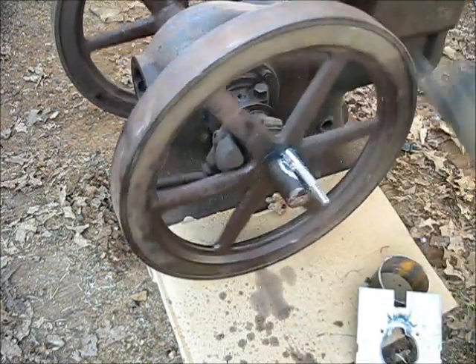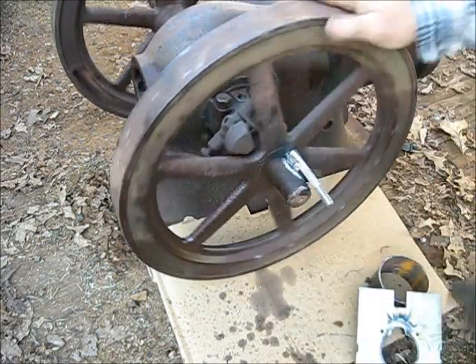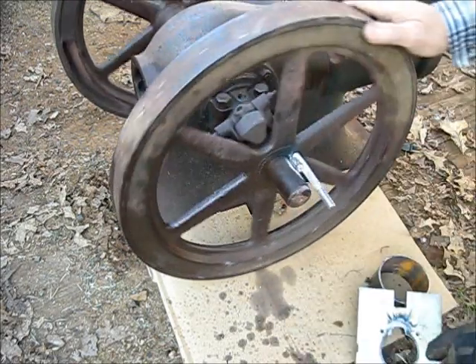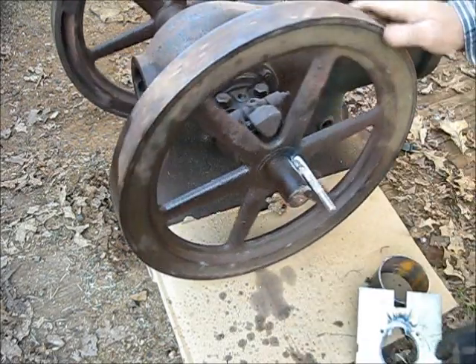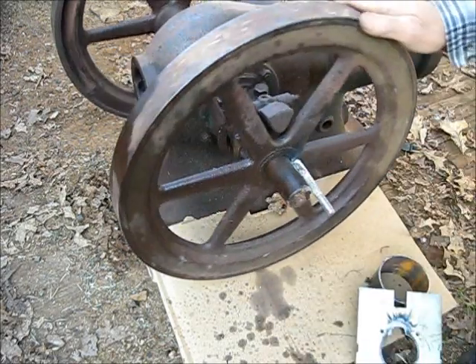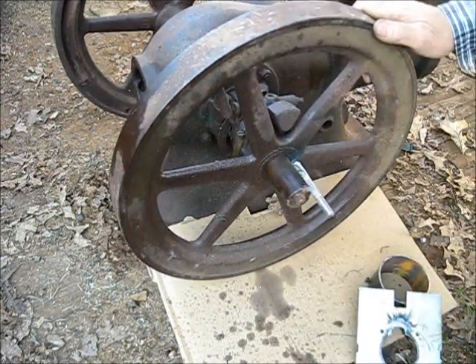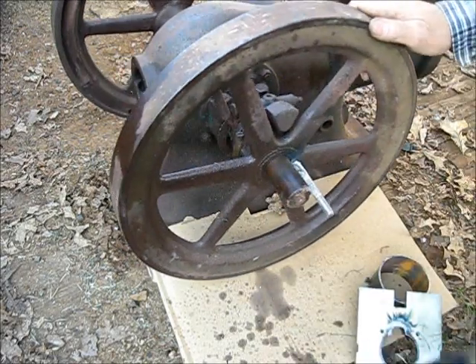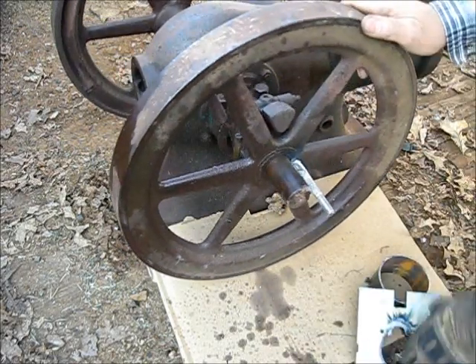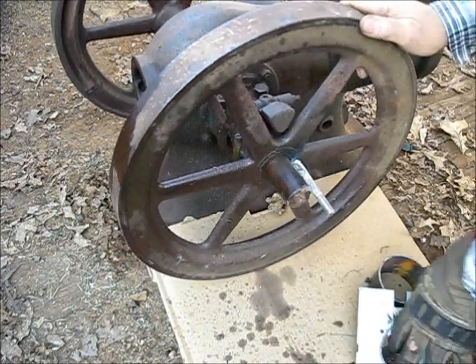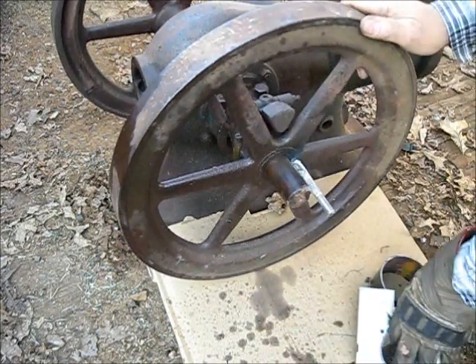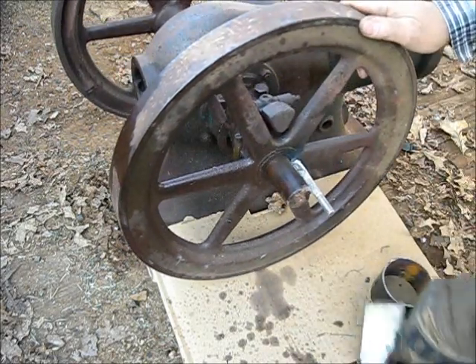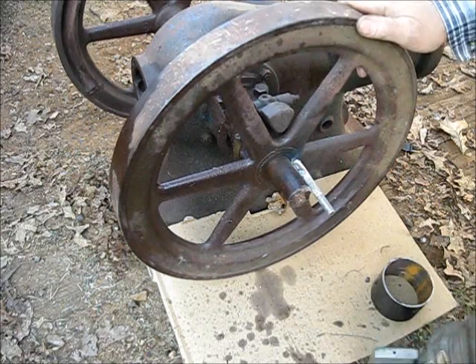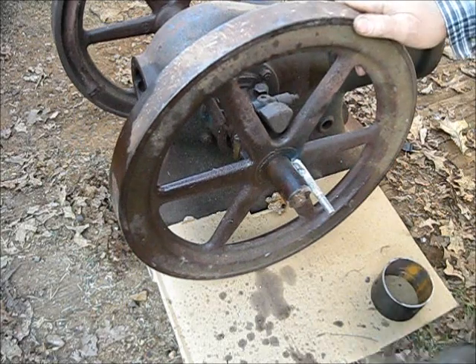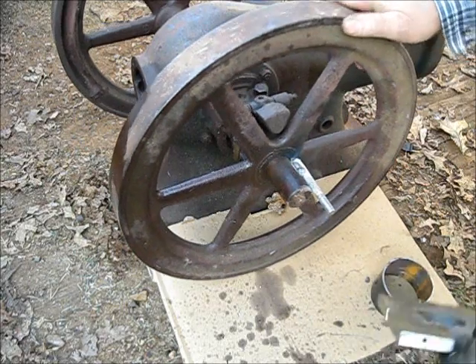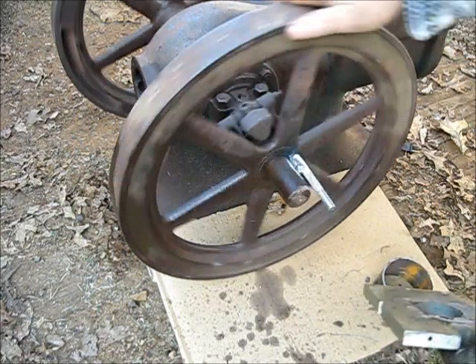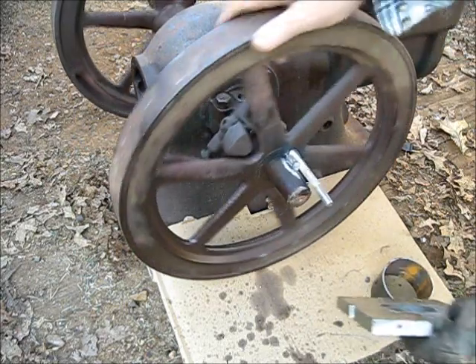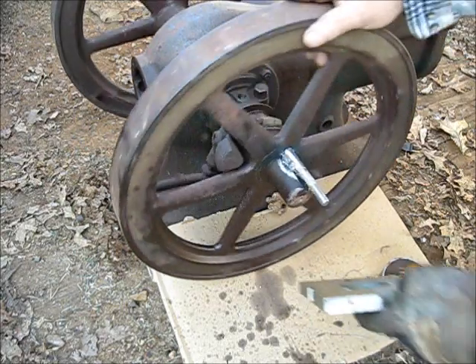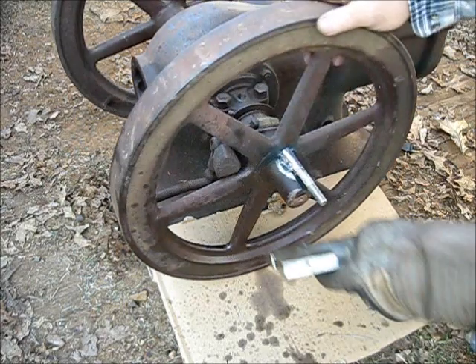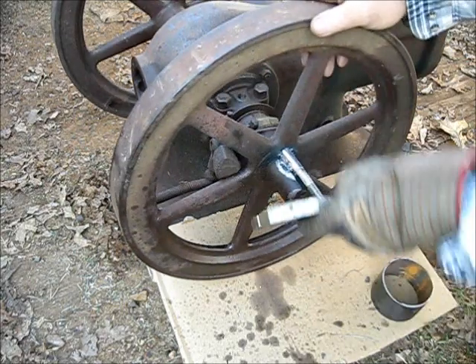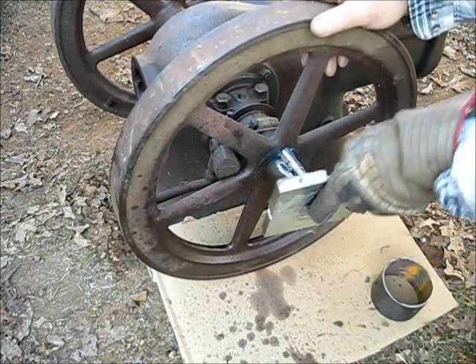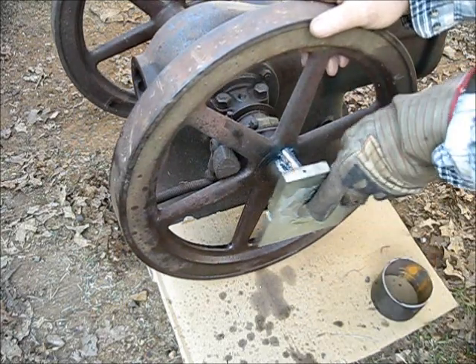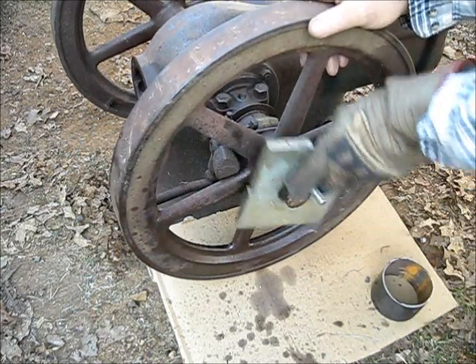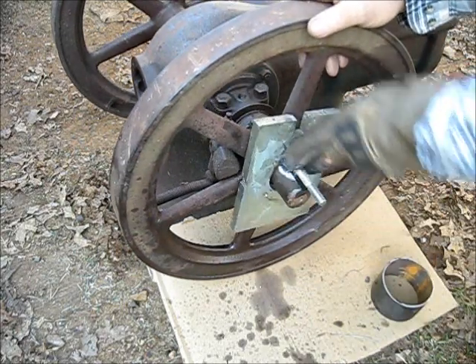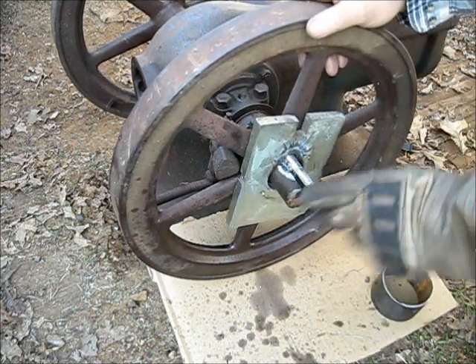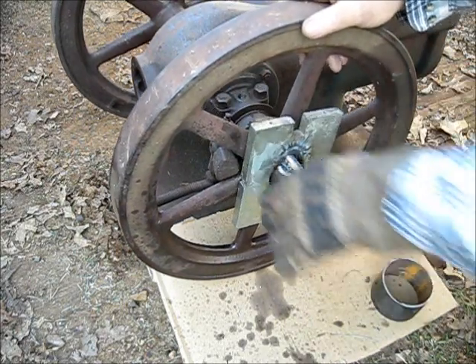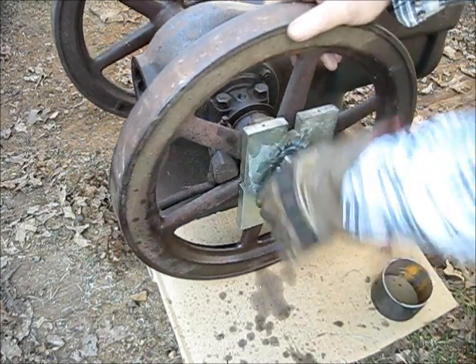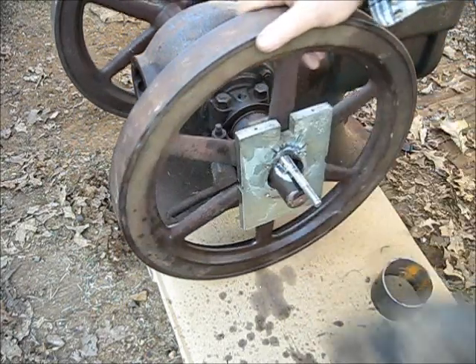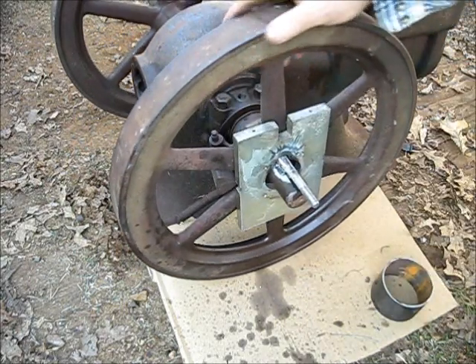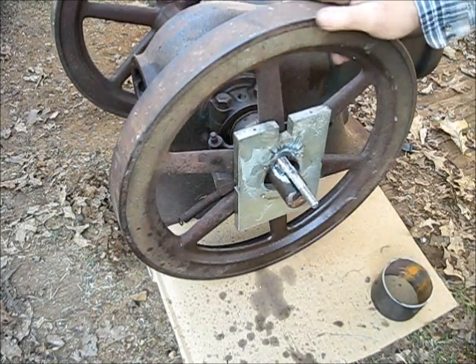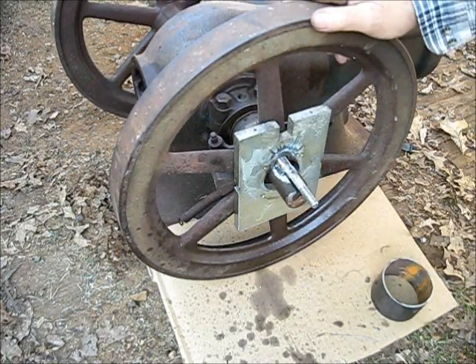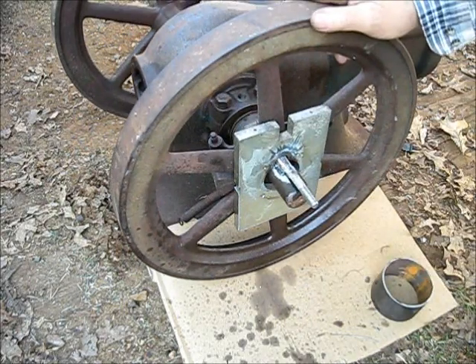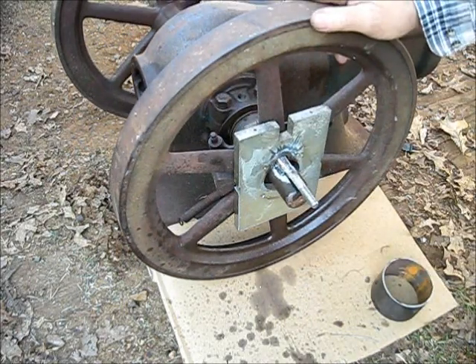Okay, I believe we've got her welded back on there, so let's reassemble.